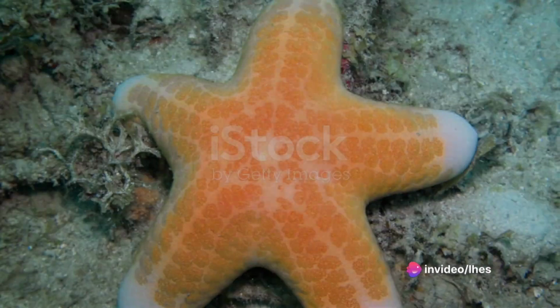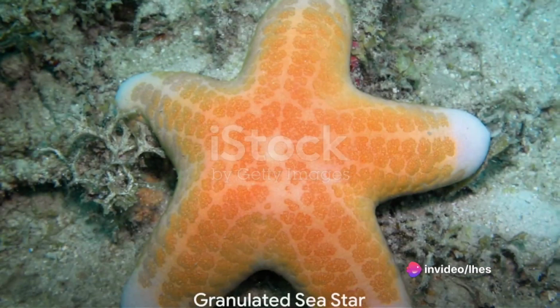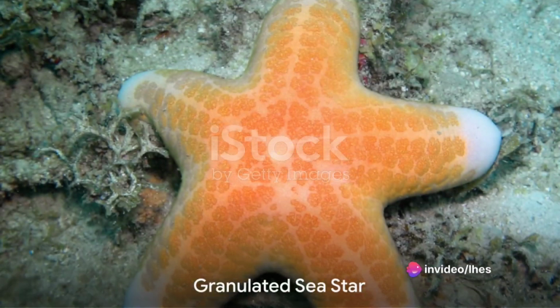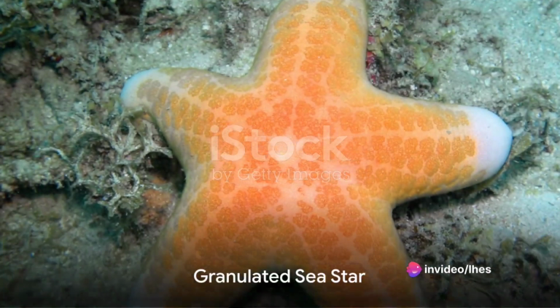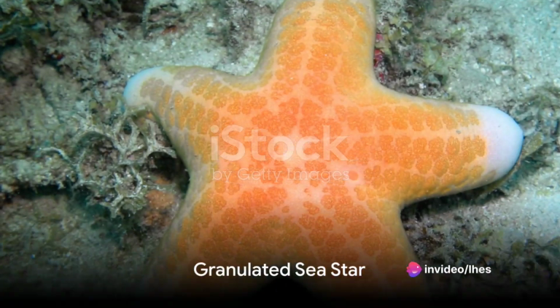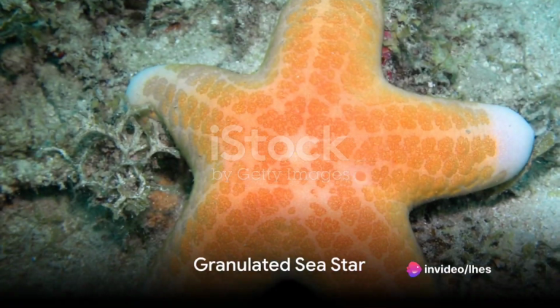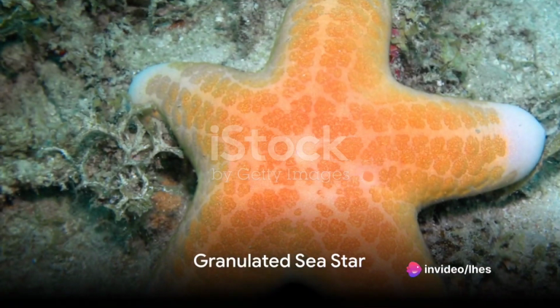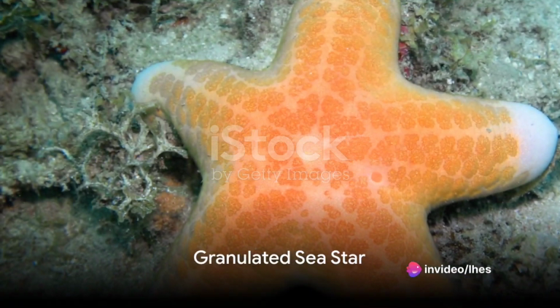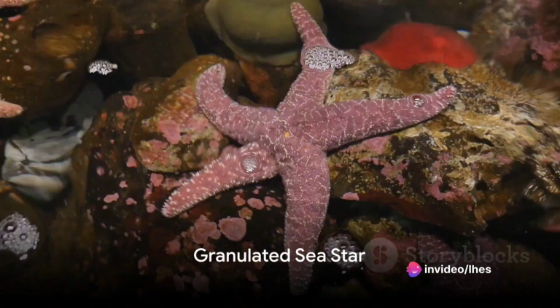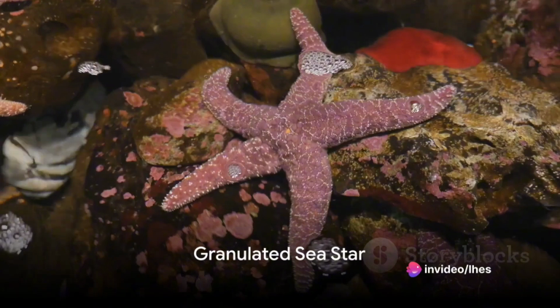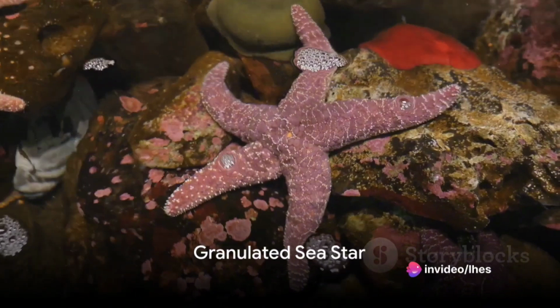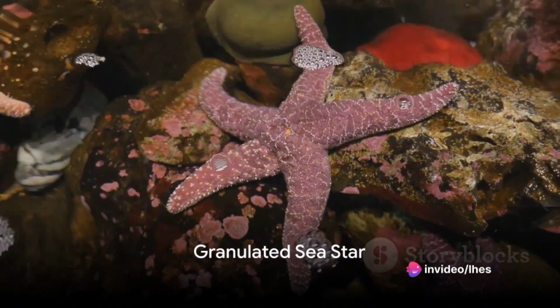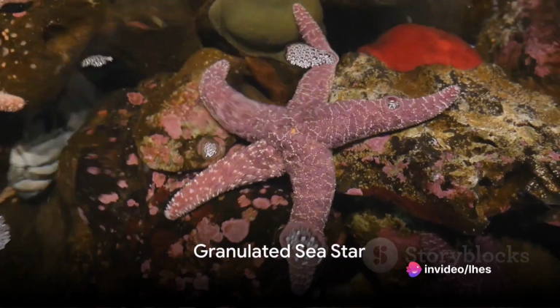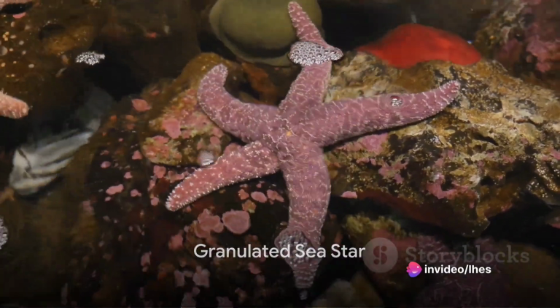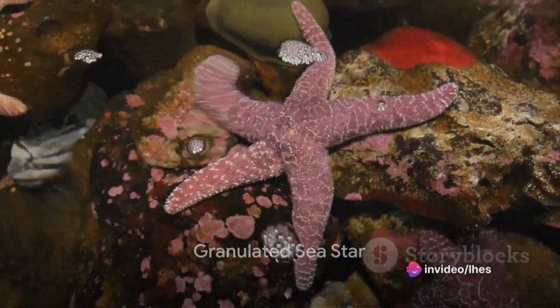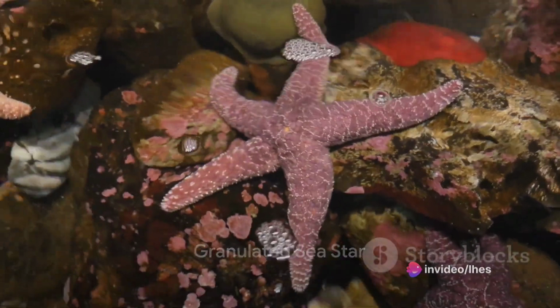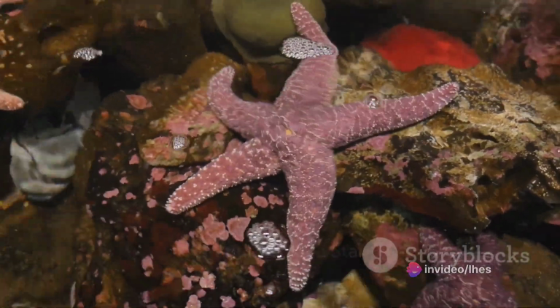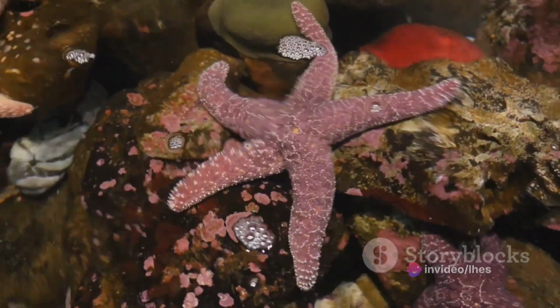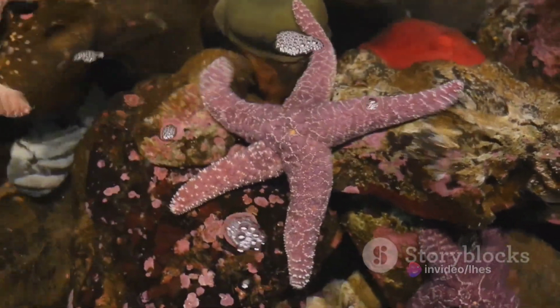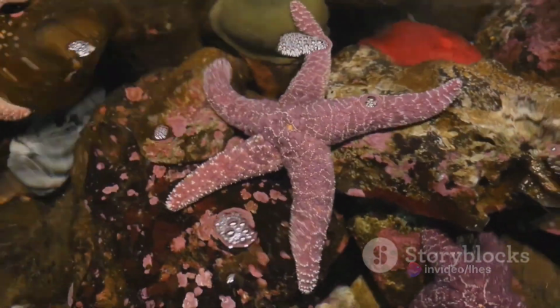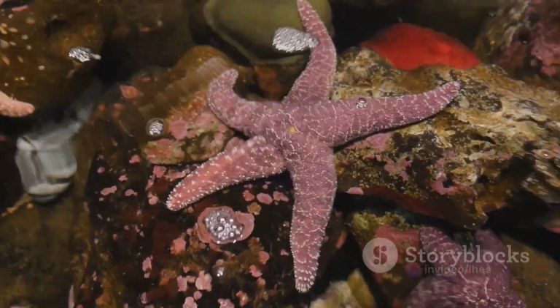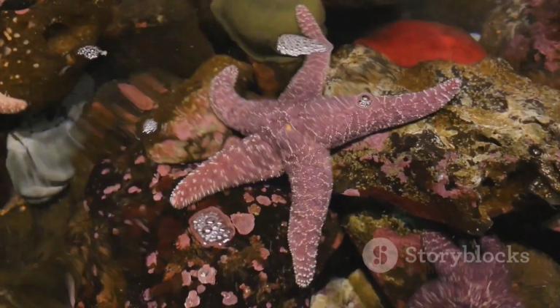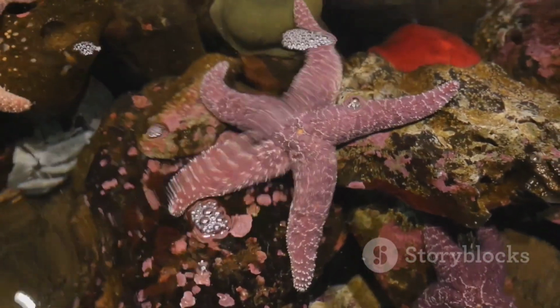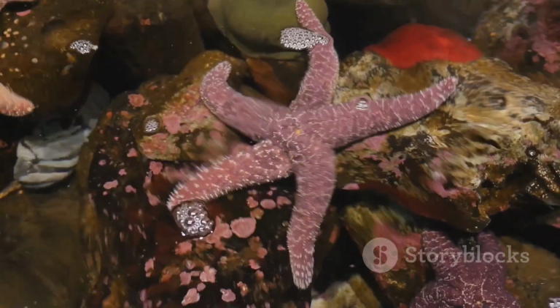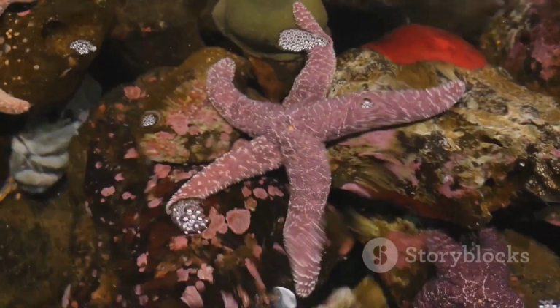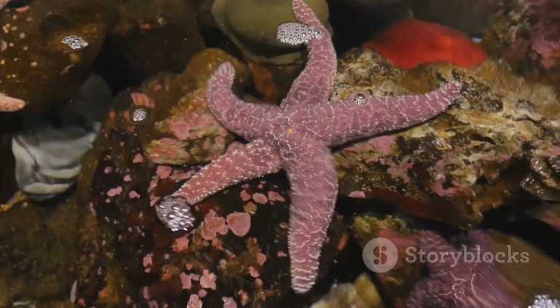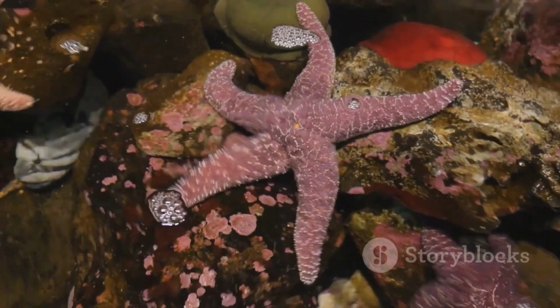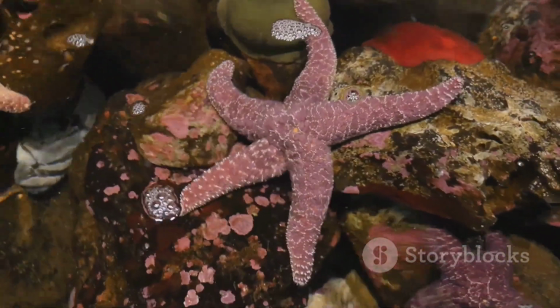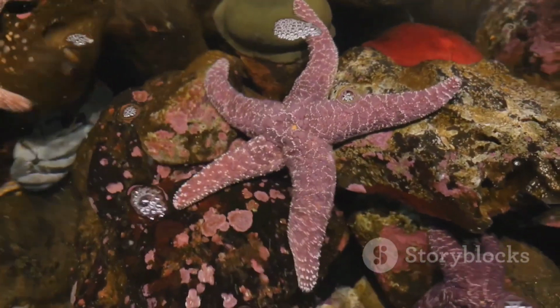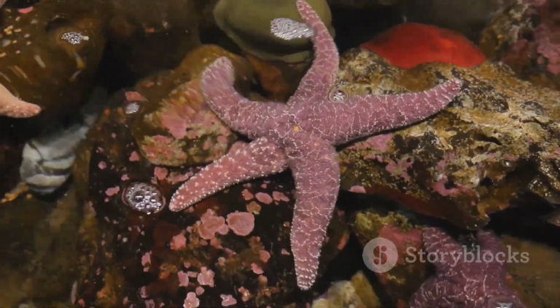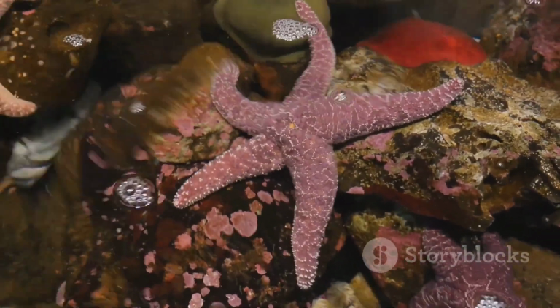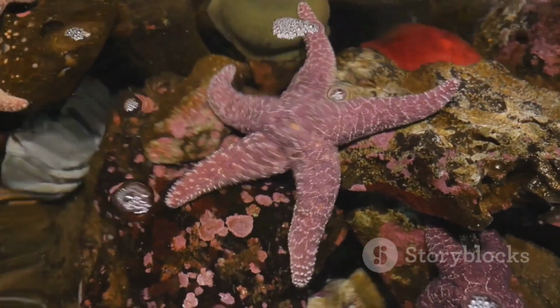Then we have the granulated sea star with five arms covered in small granular spines, its colors ranging from reddish-brown to grayish hues.